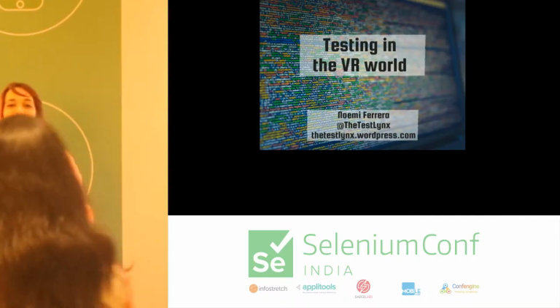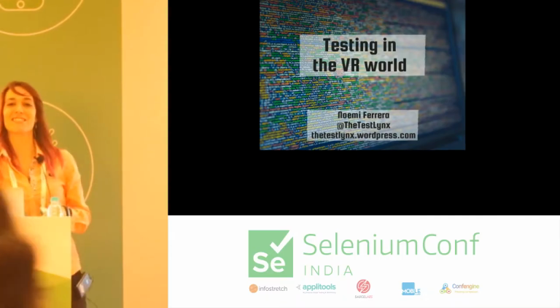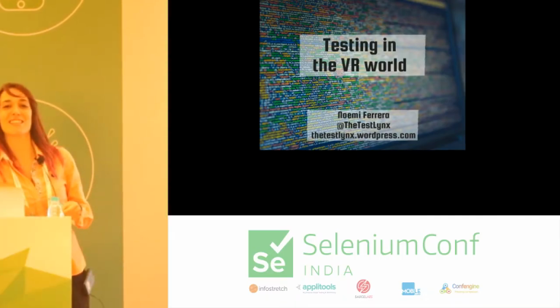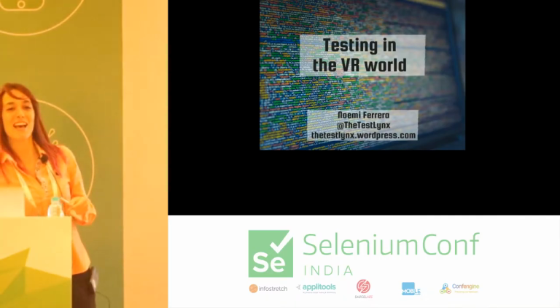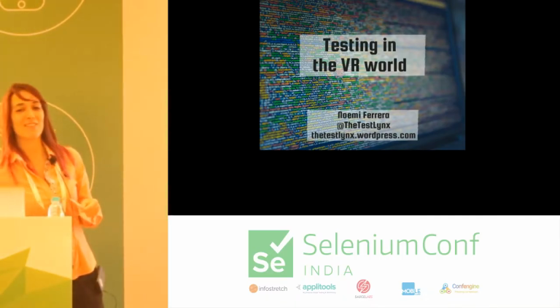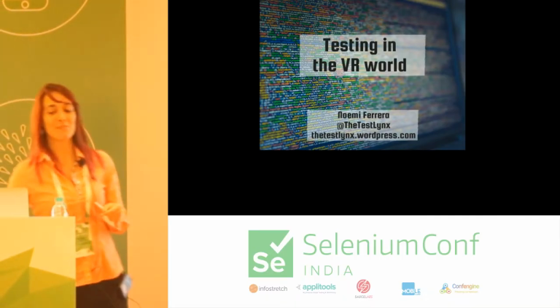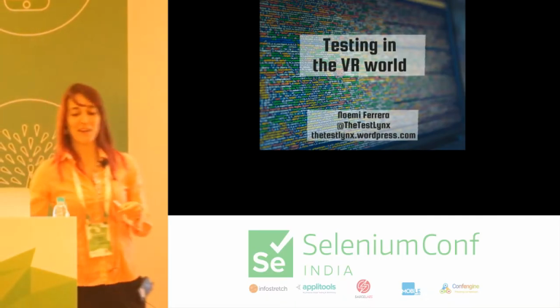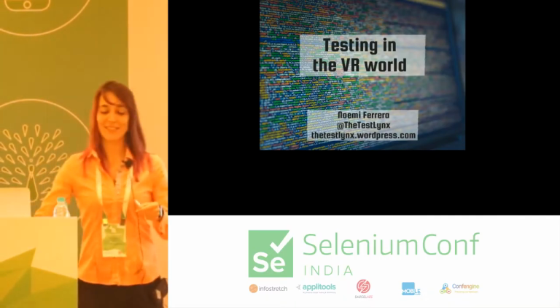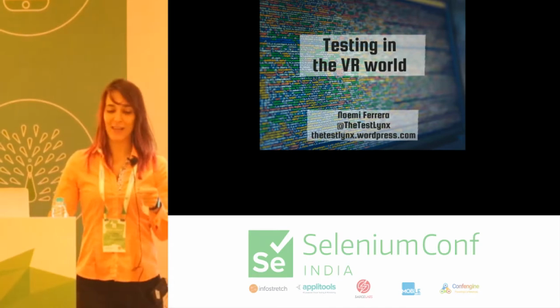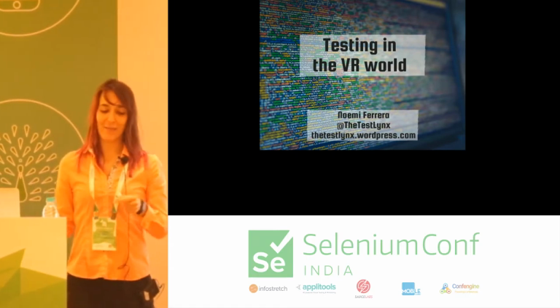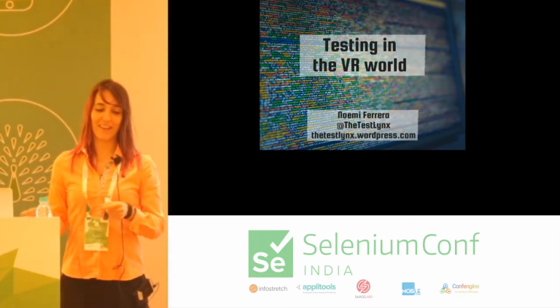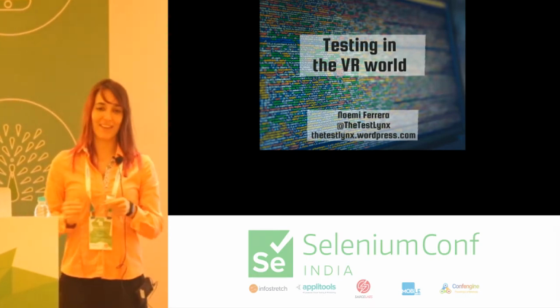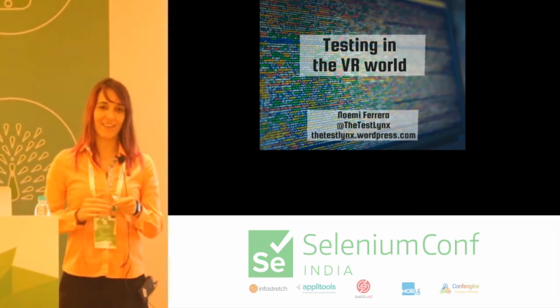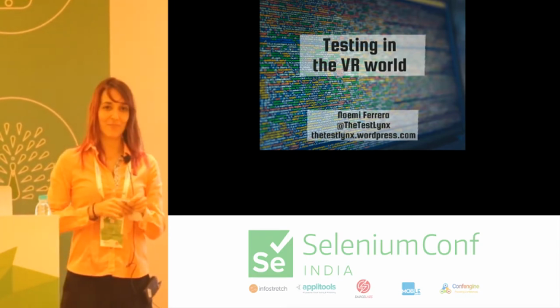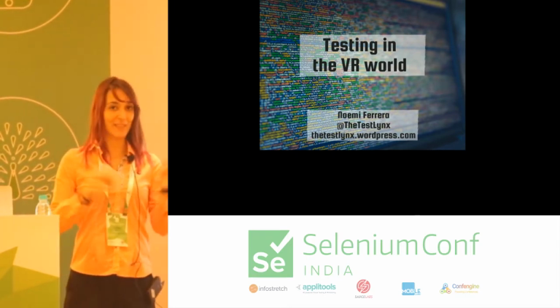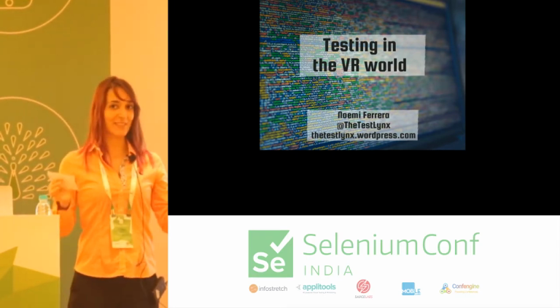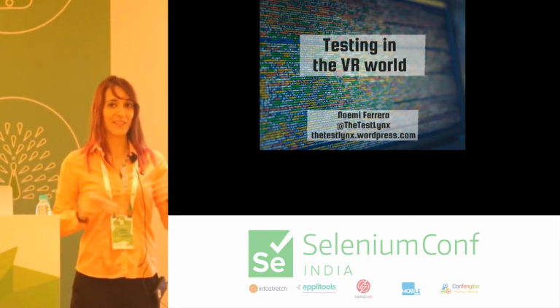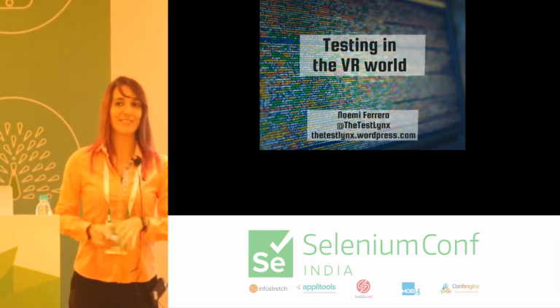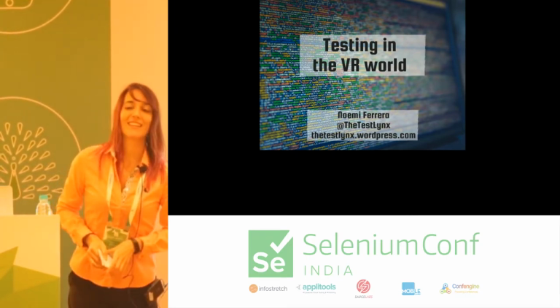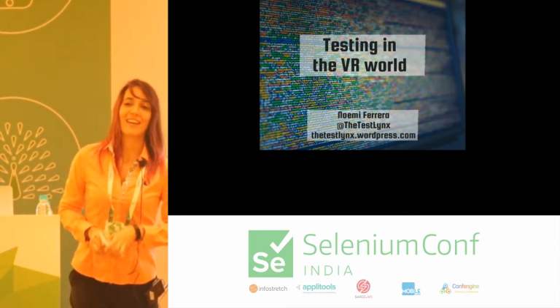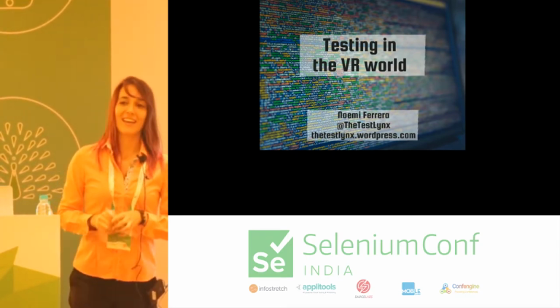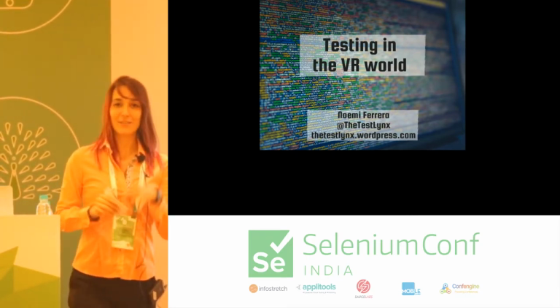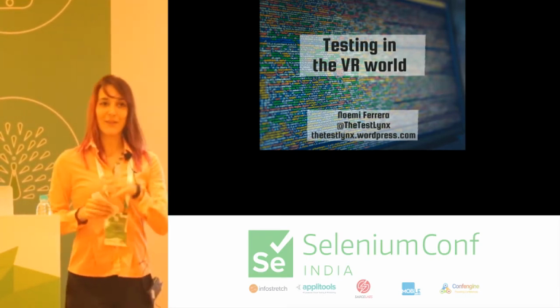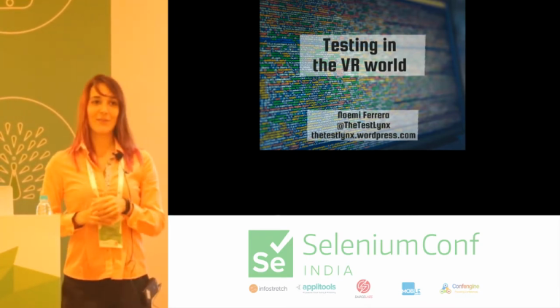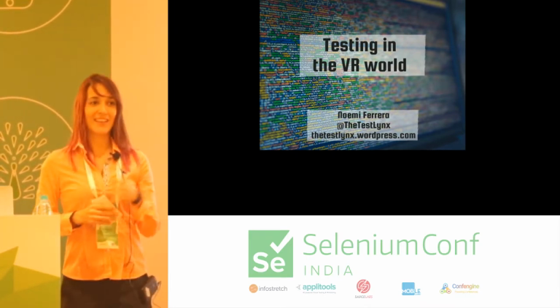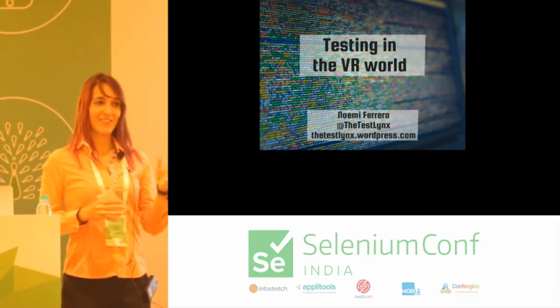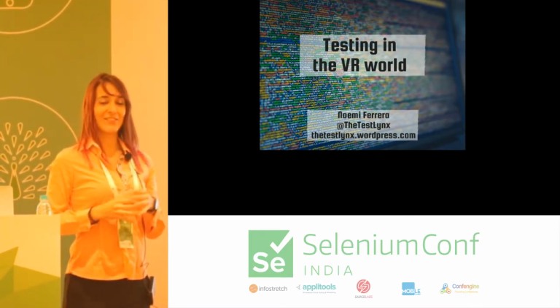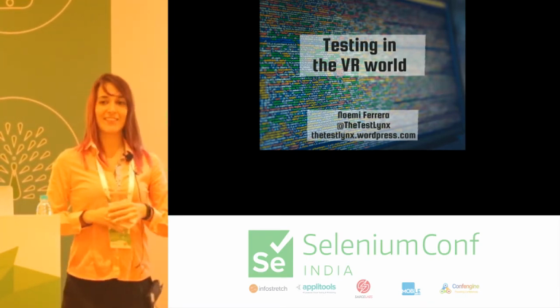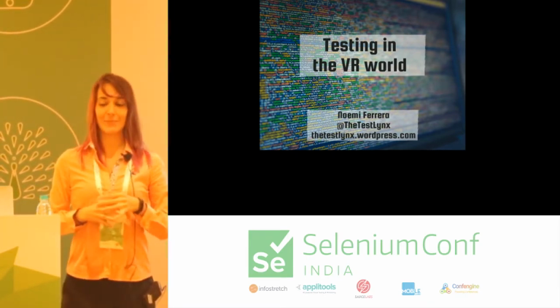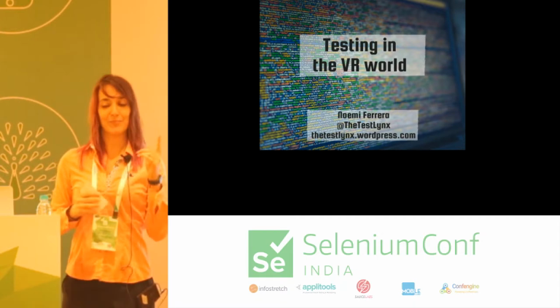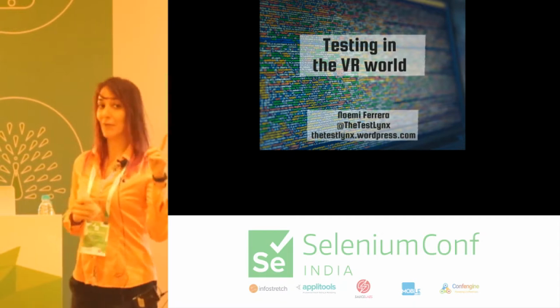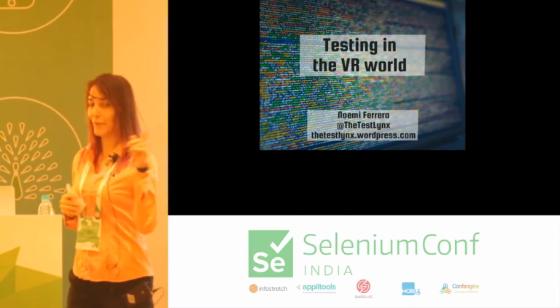I was just practicing in my meeting simulator. It's pretty cool. I can show it to you later if you behave.